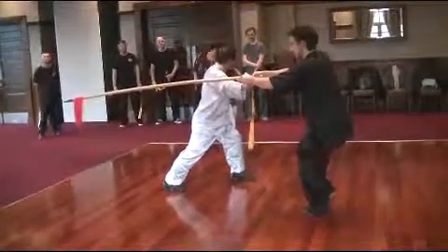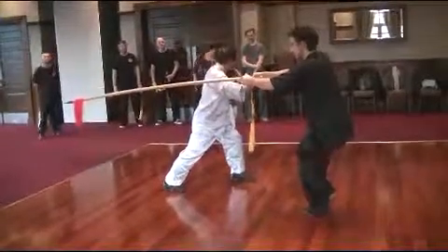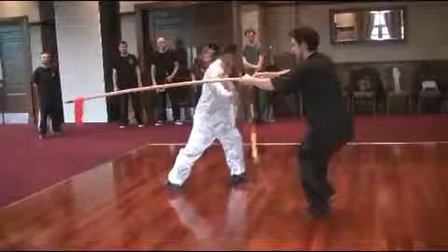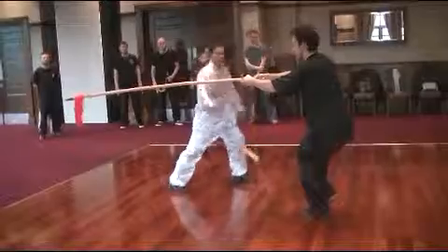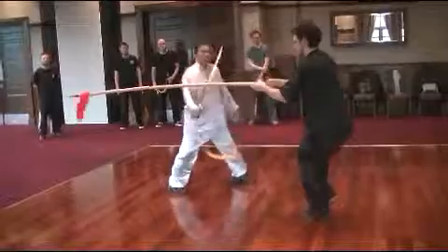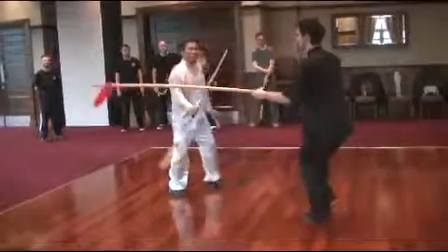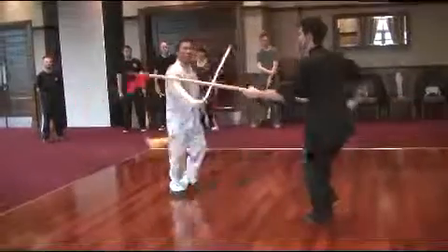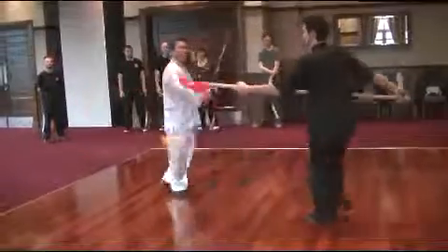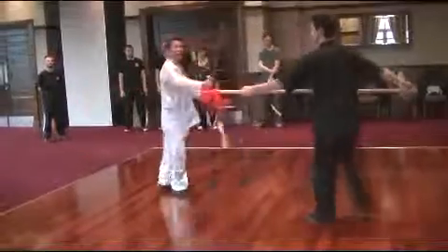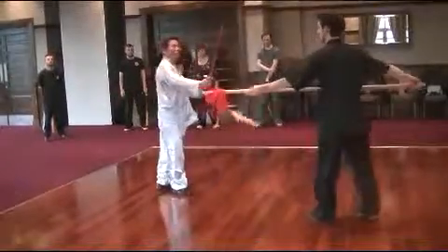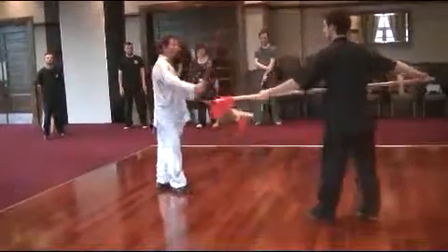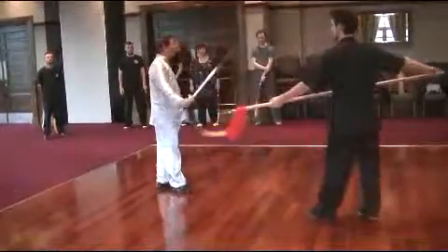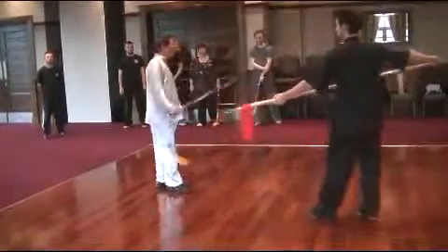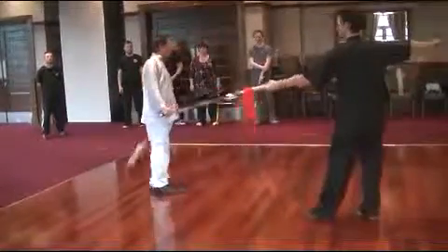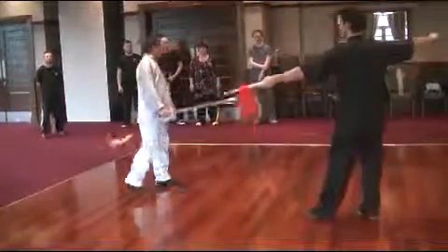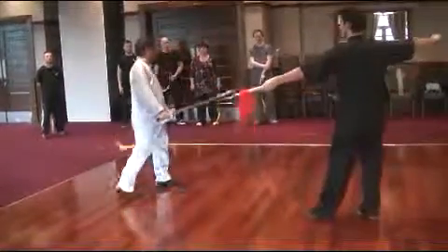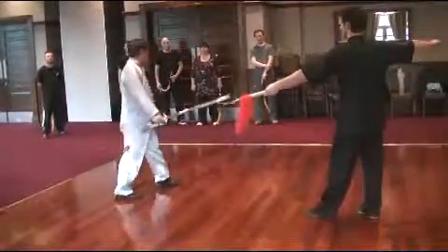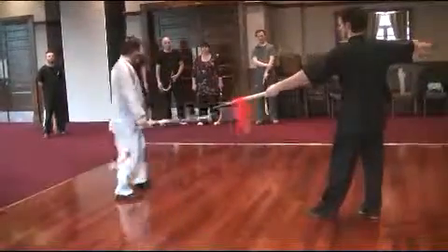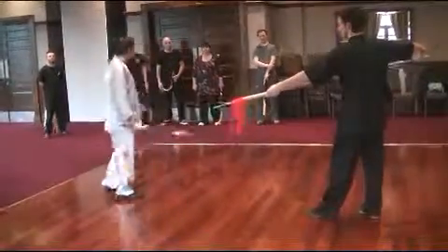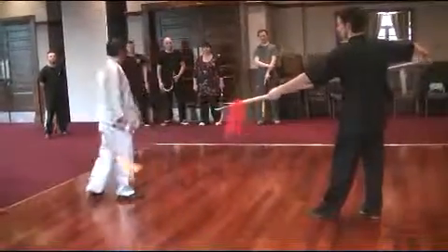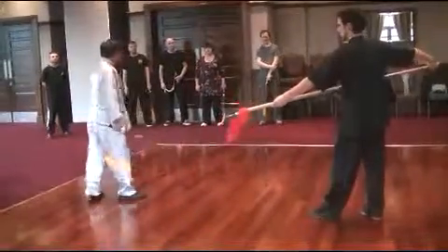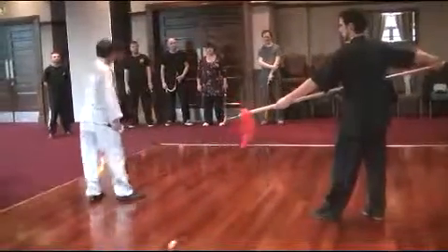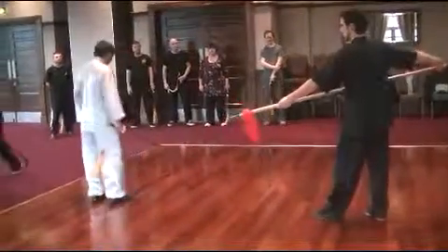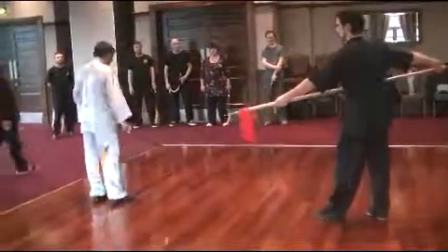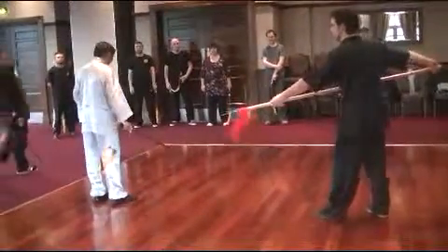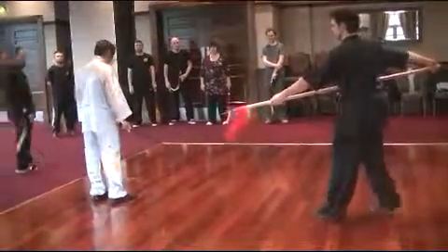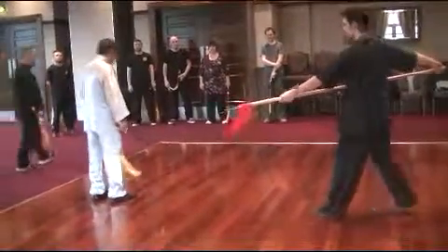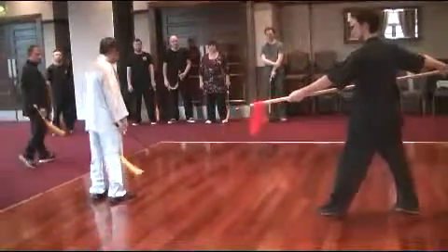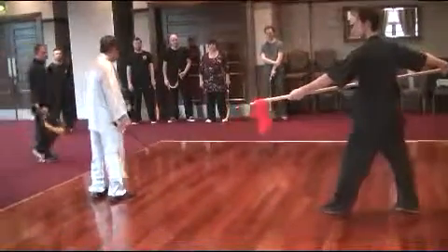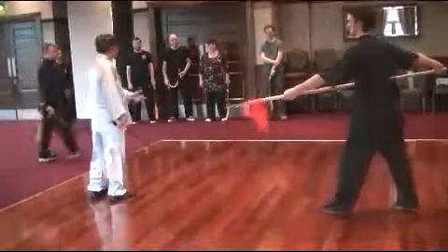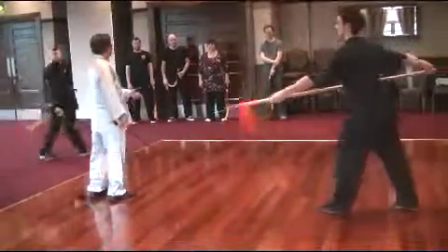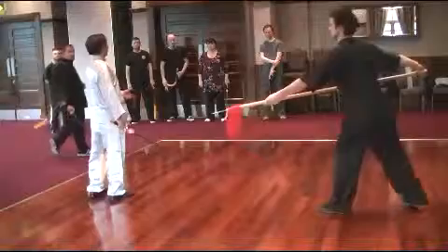So you saw this — just a guard, not a block. The attack, the defense — move it away.